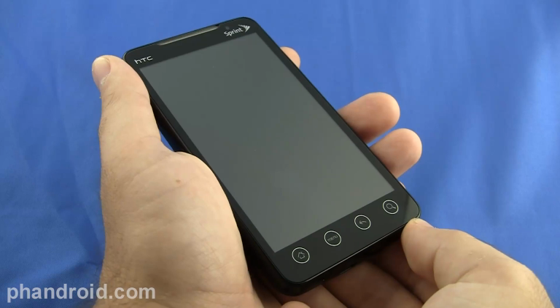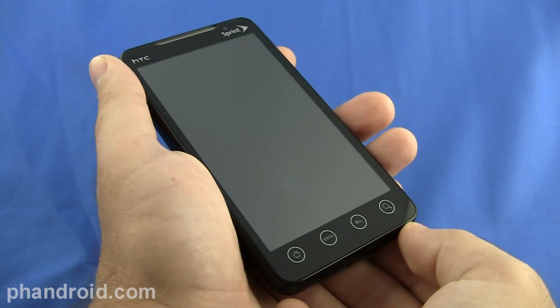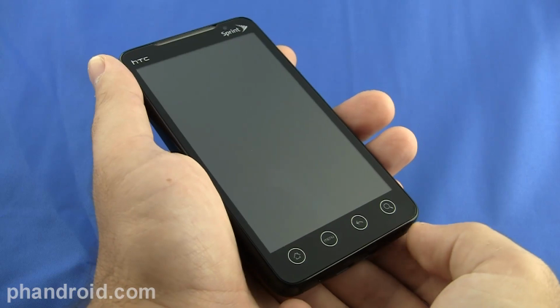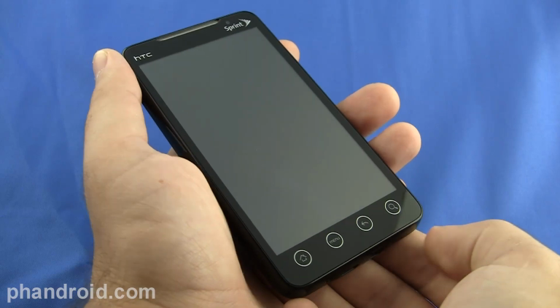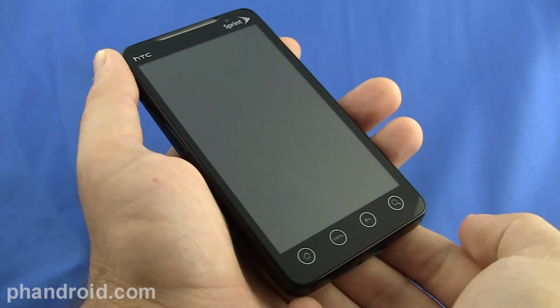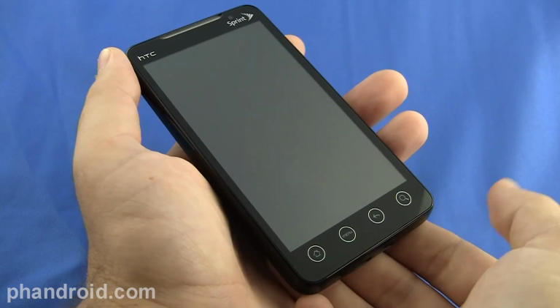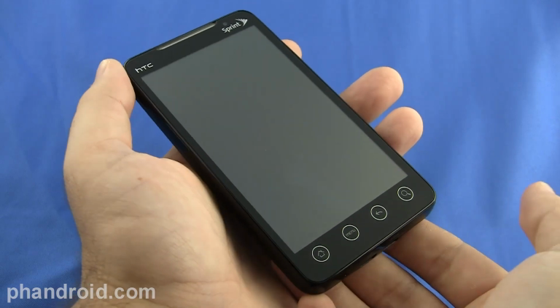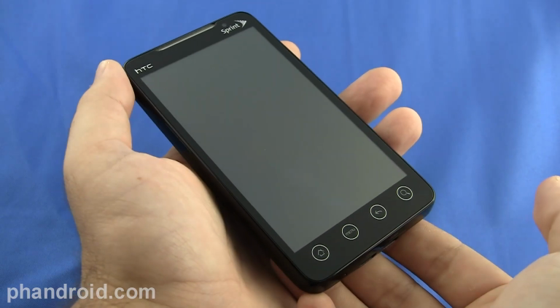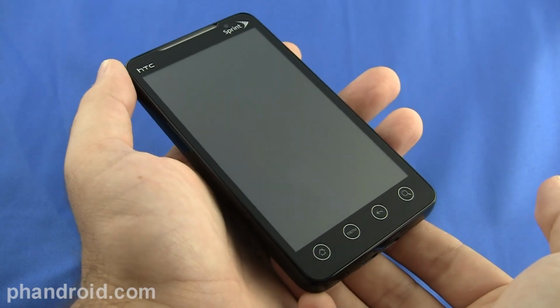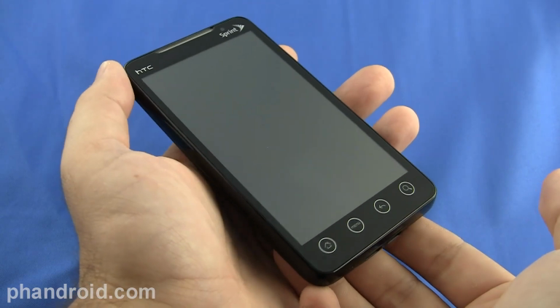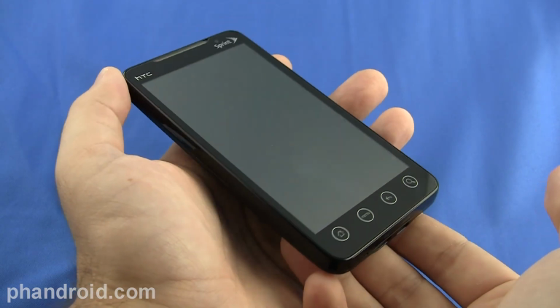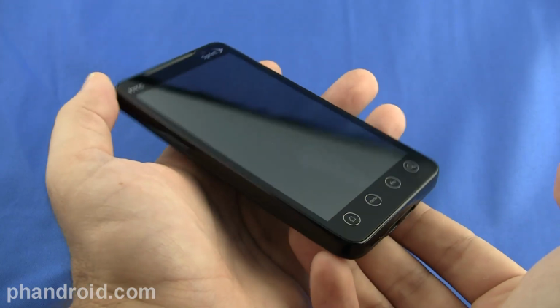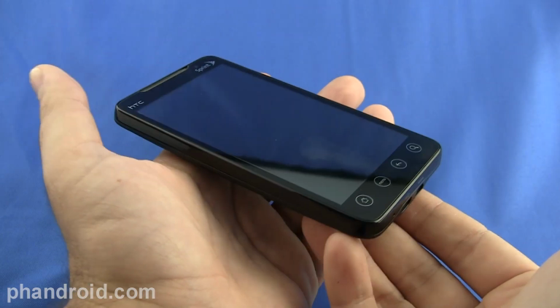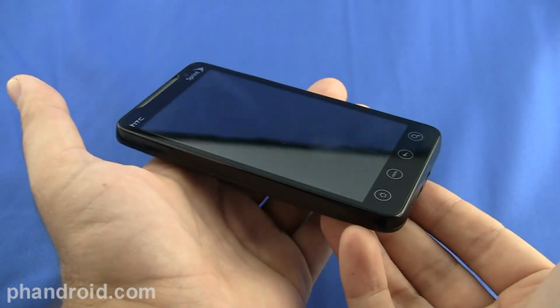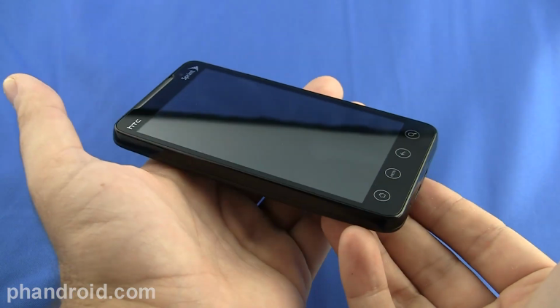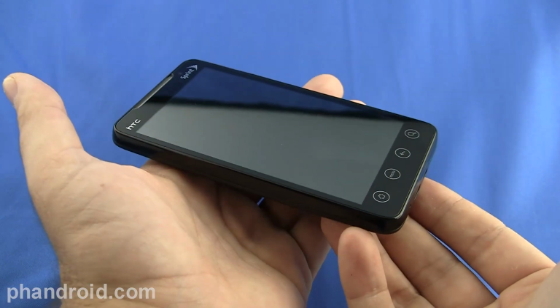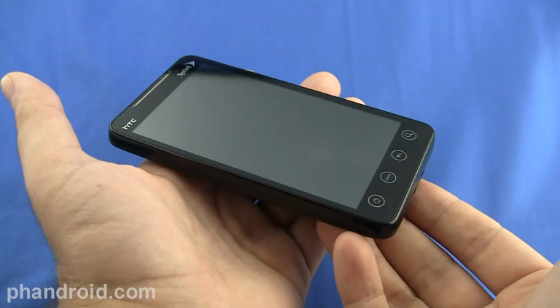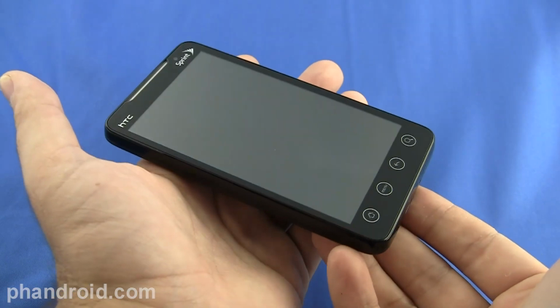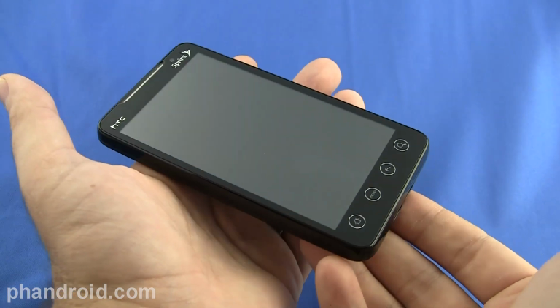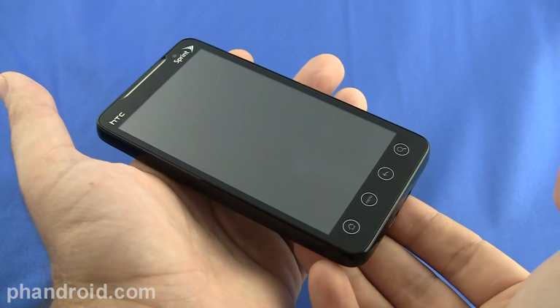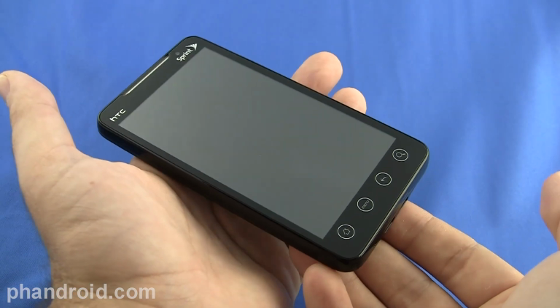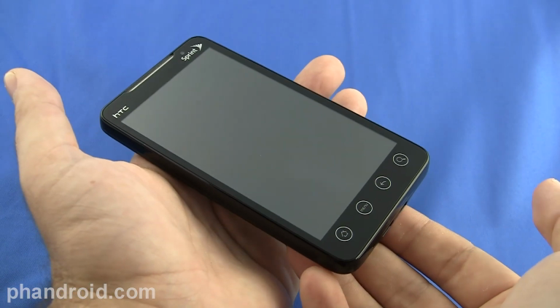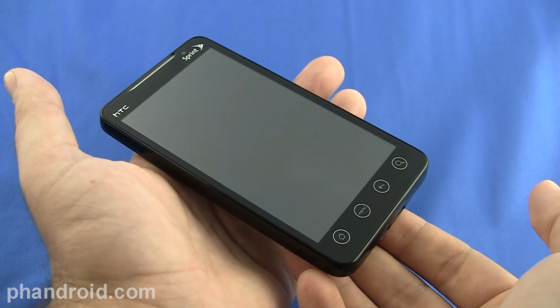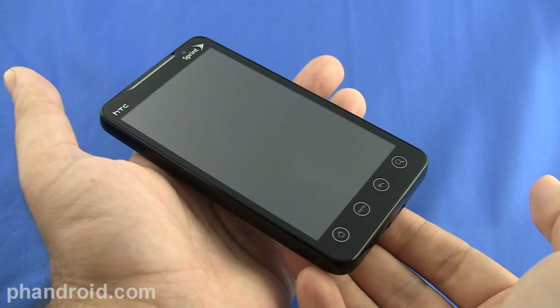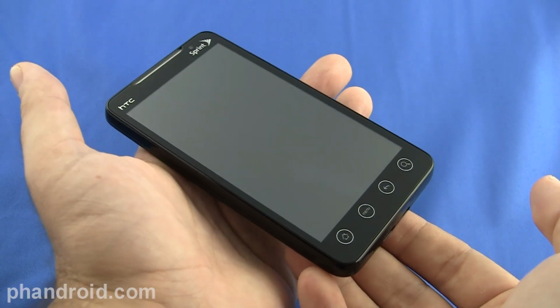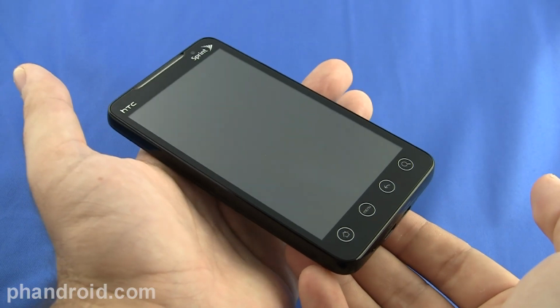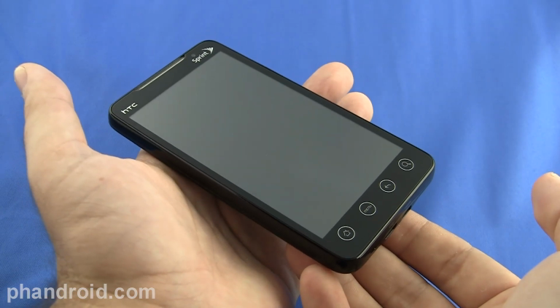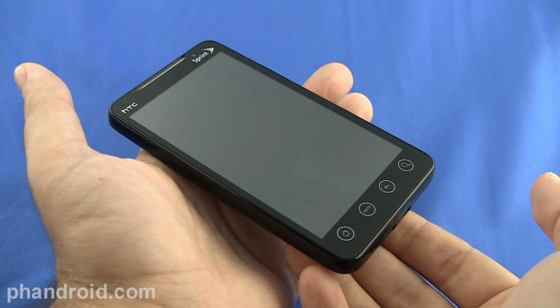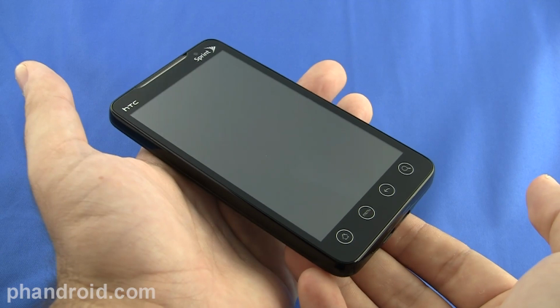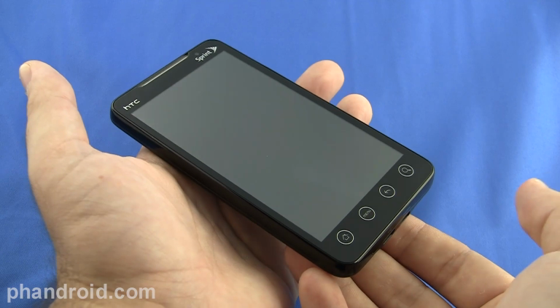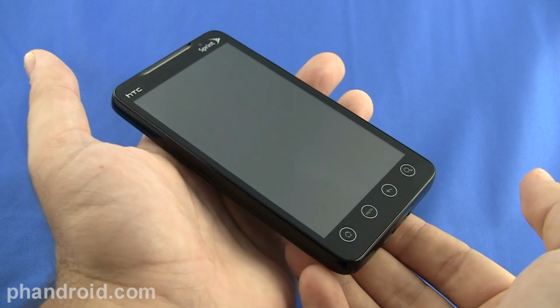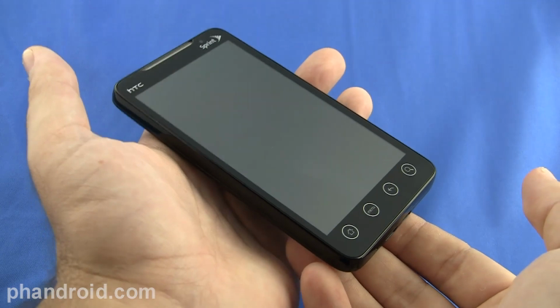Hey, it's Rob Jackson with Fandroid.com, and we're here with Sprint's HTC Evo 4G. We're going to do a software review.